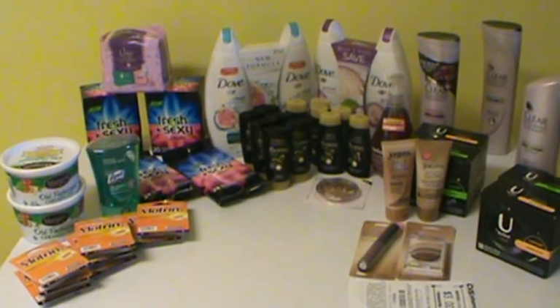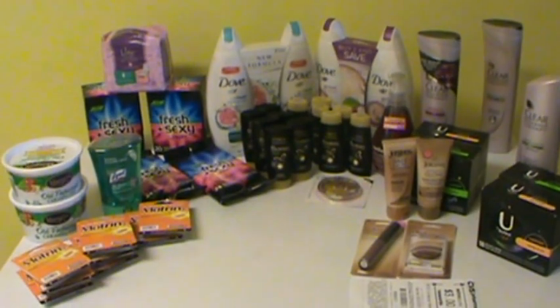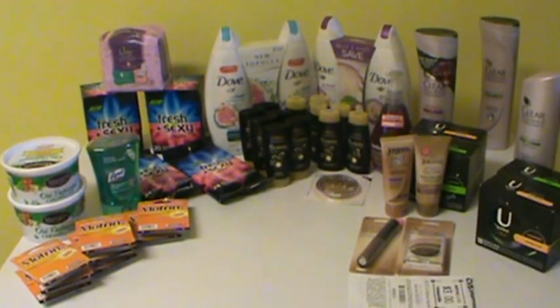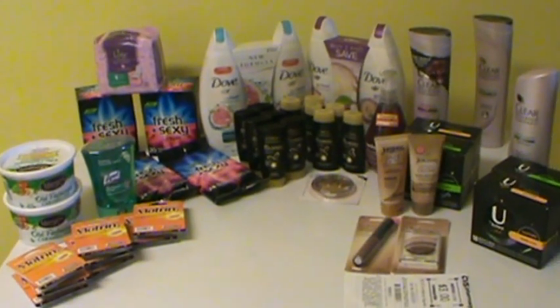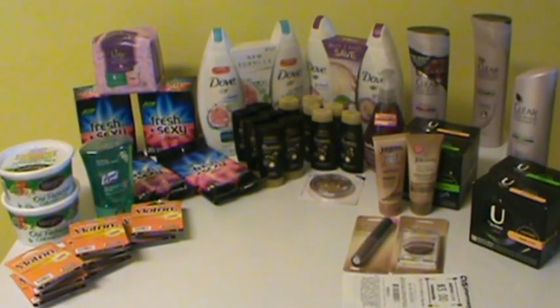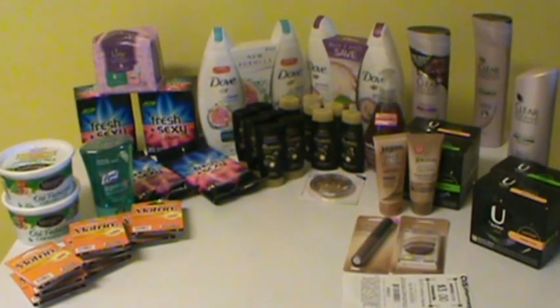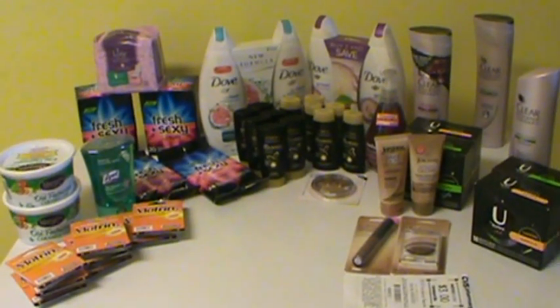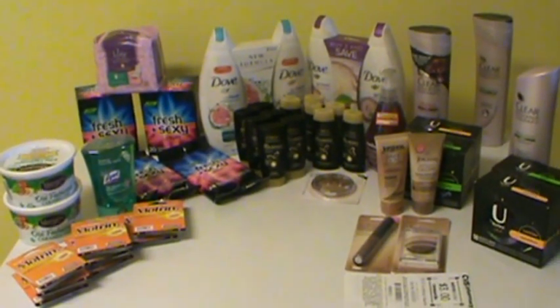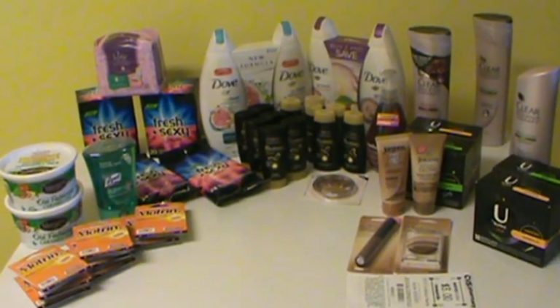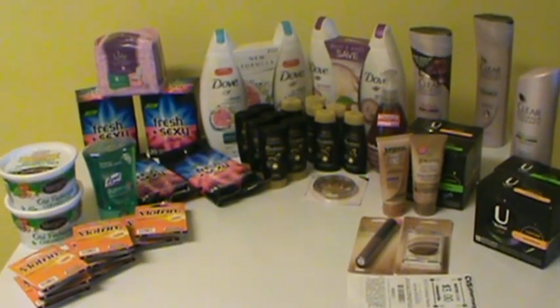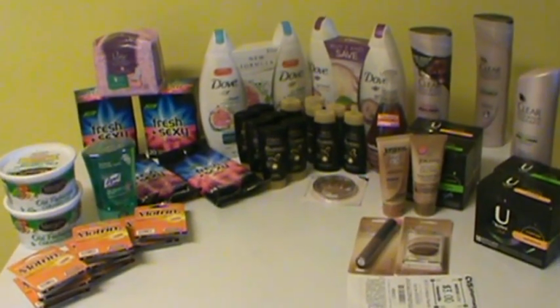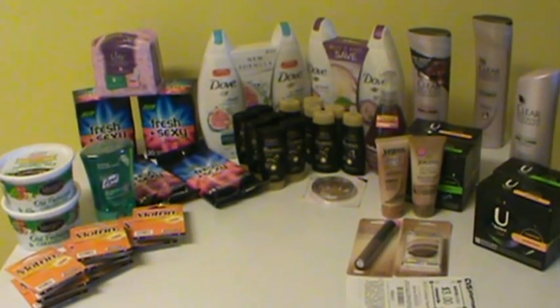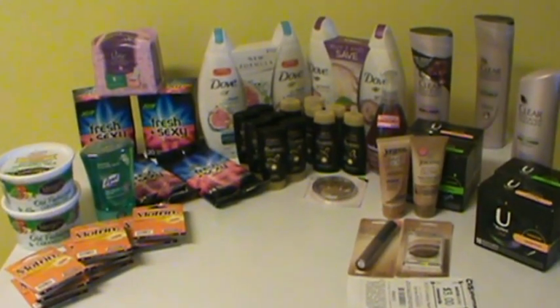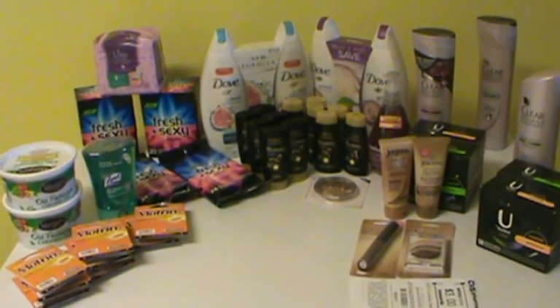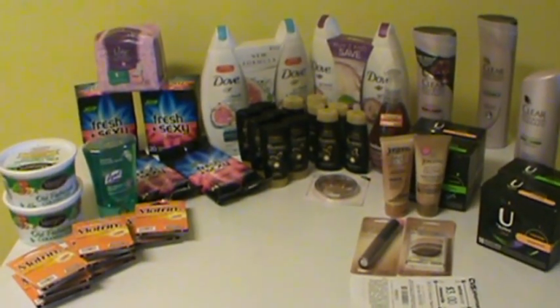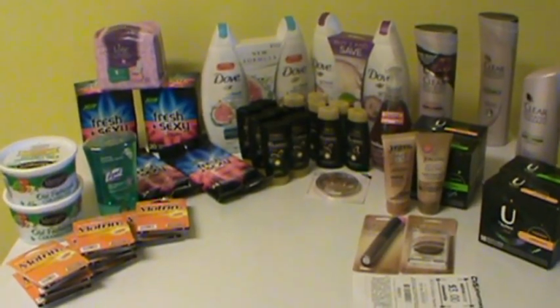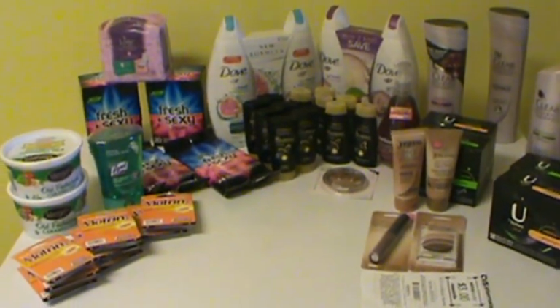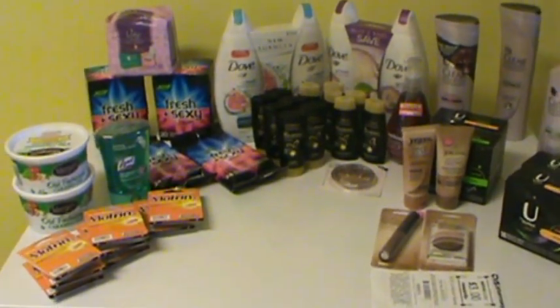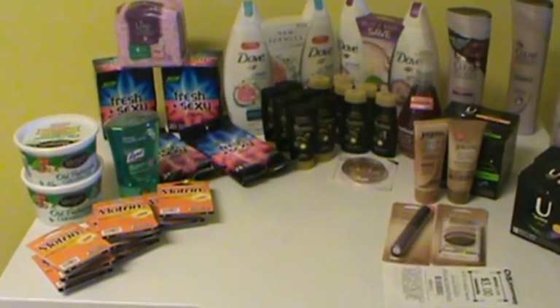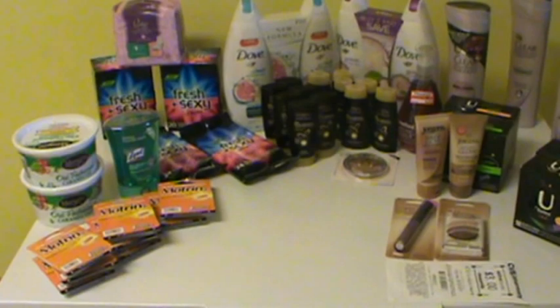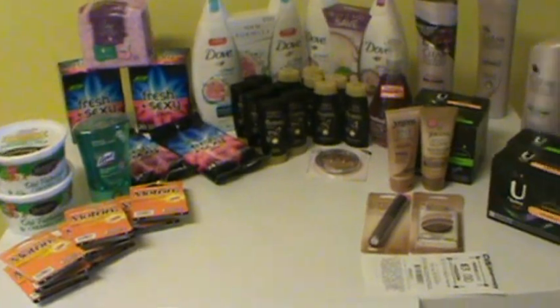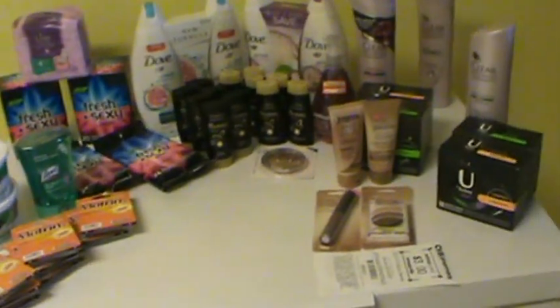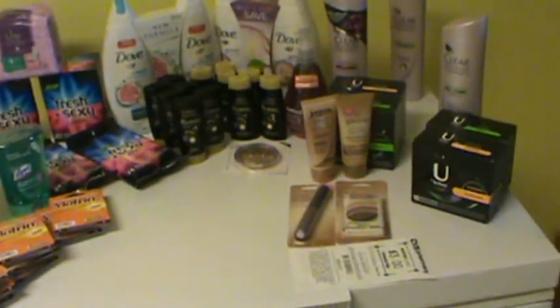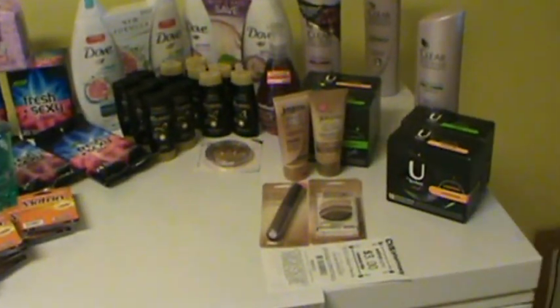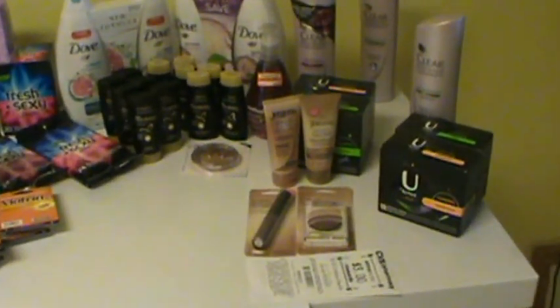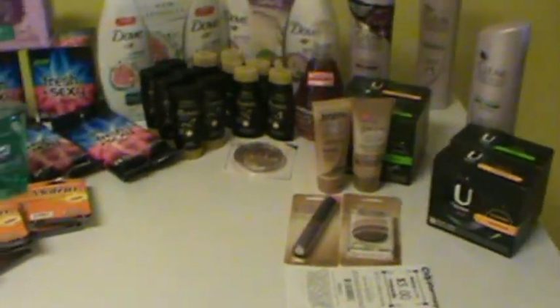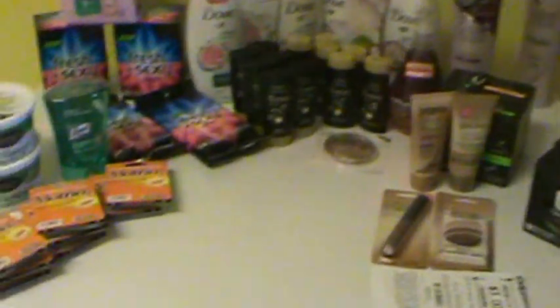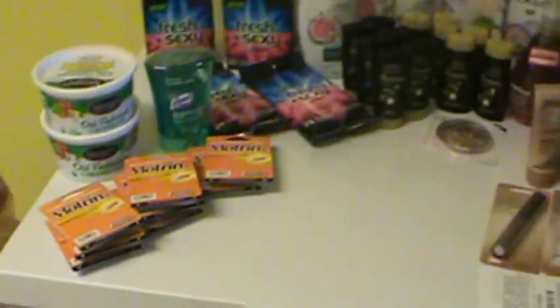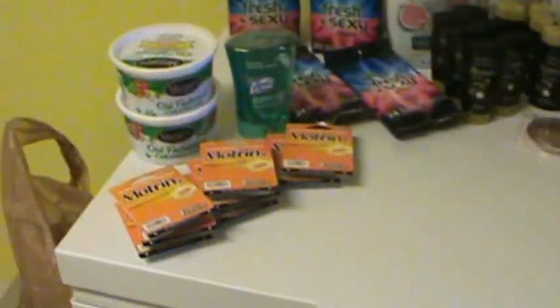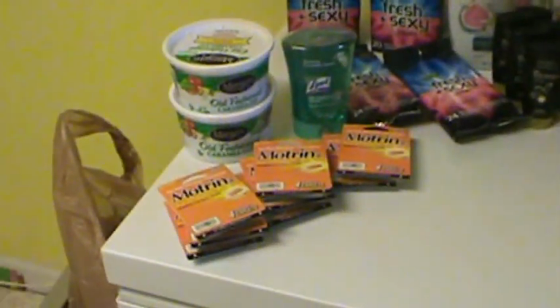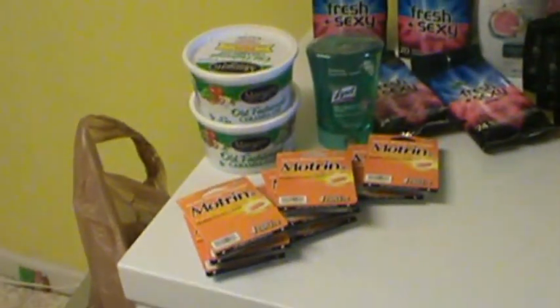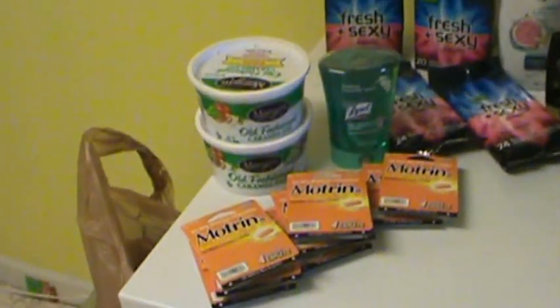Hey this is Marie and these are a few things that I picked up today. Let's start with Kroger.